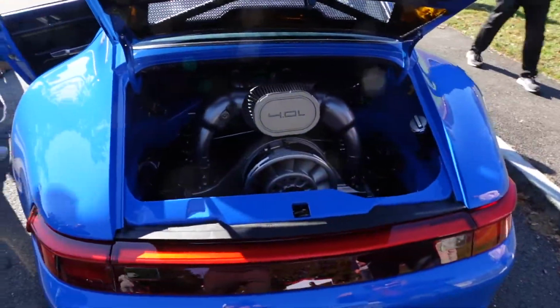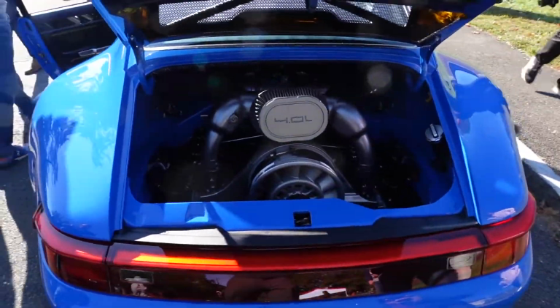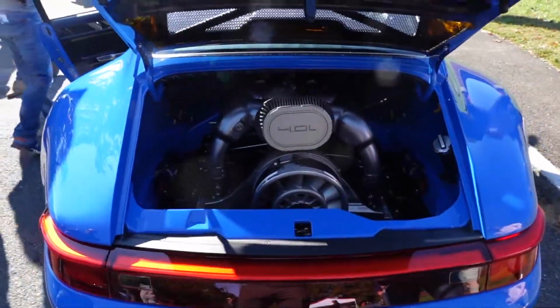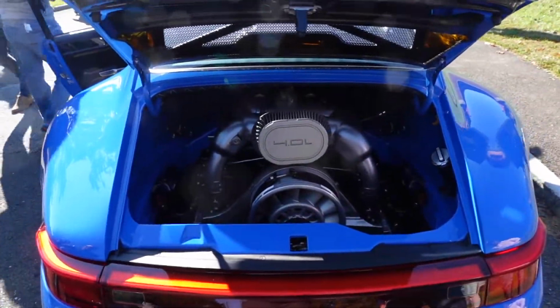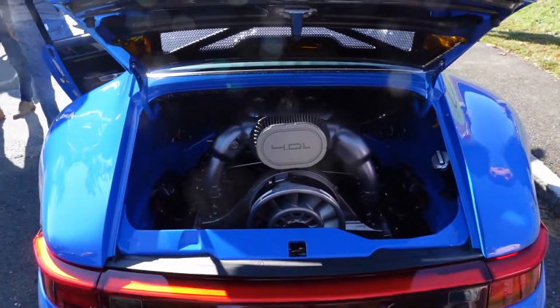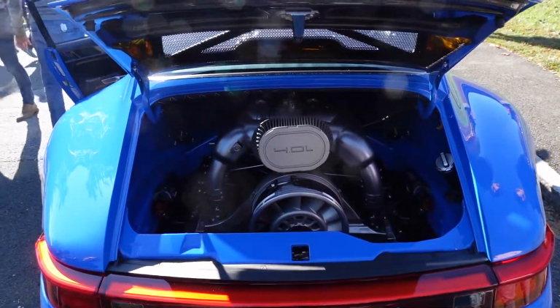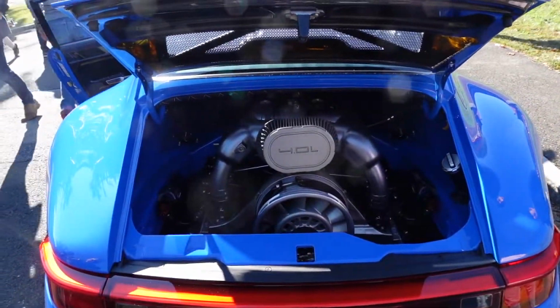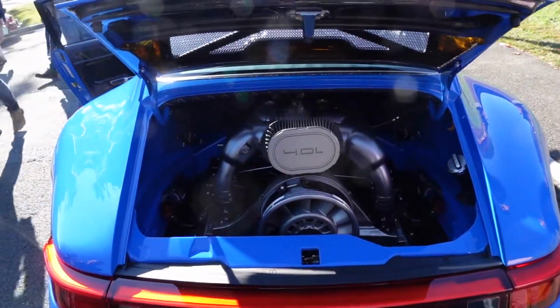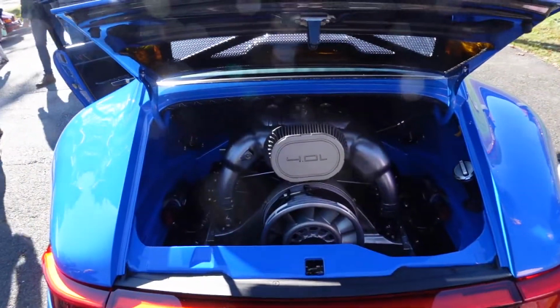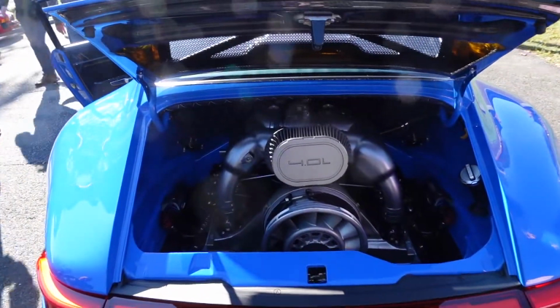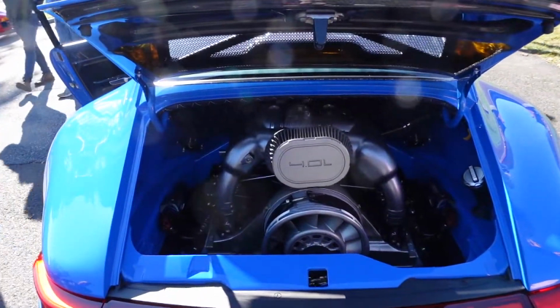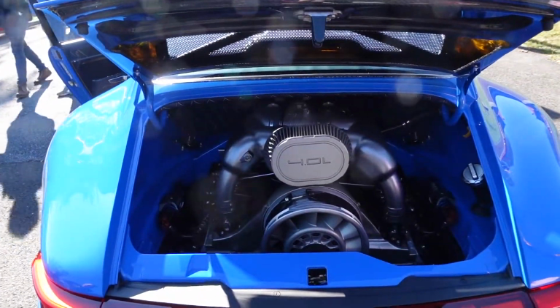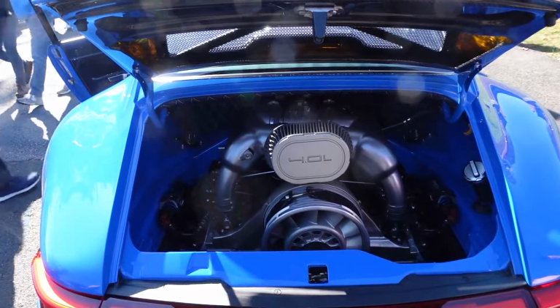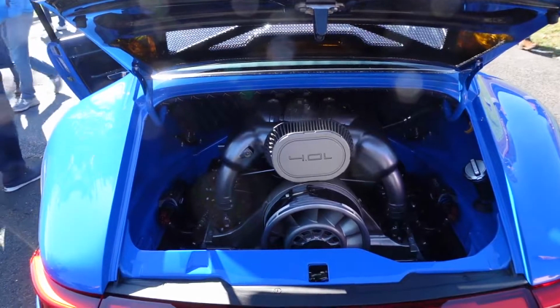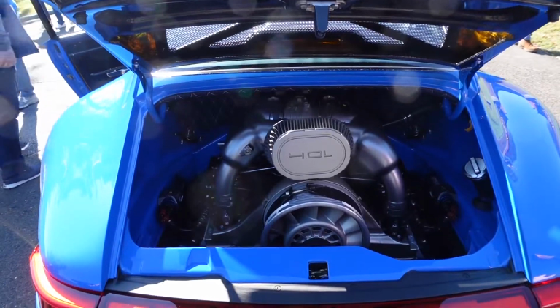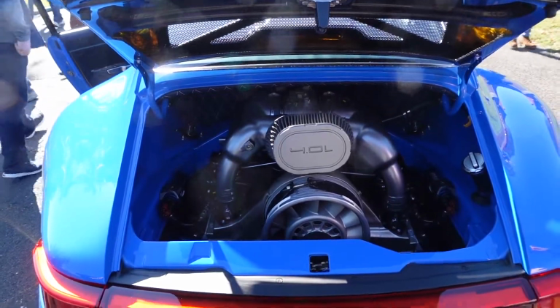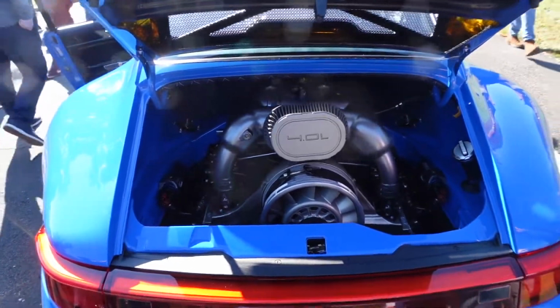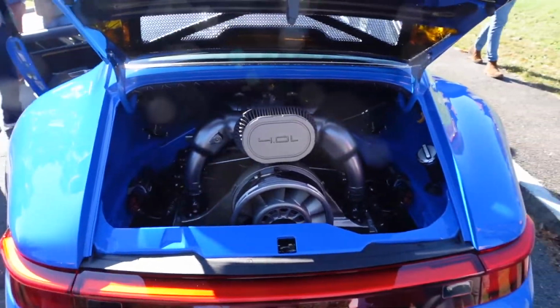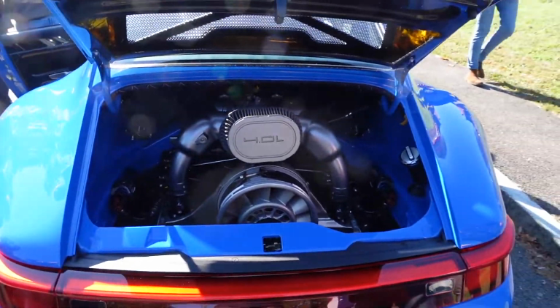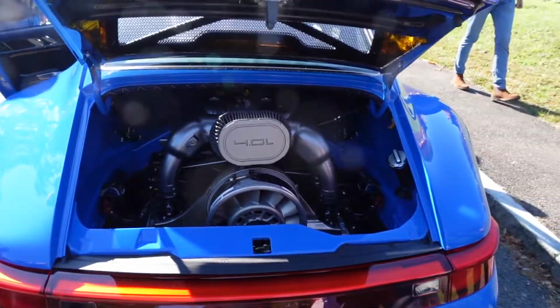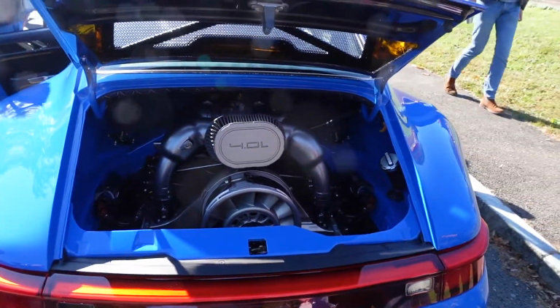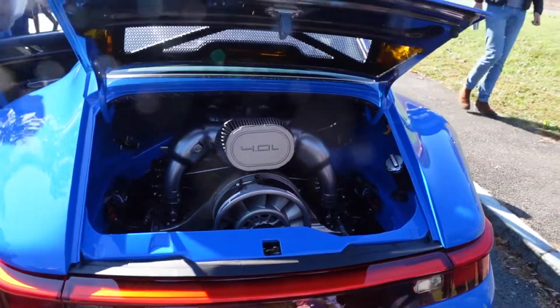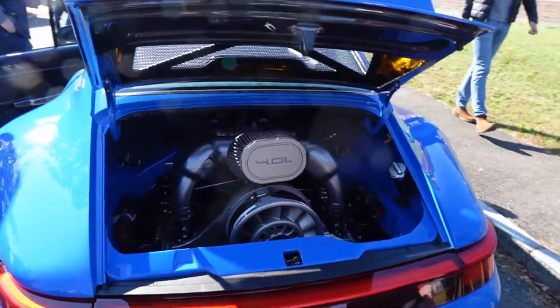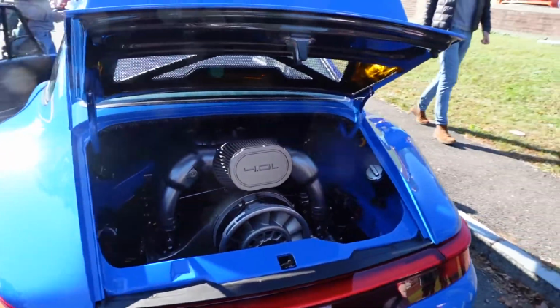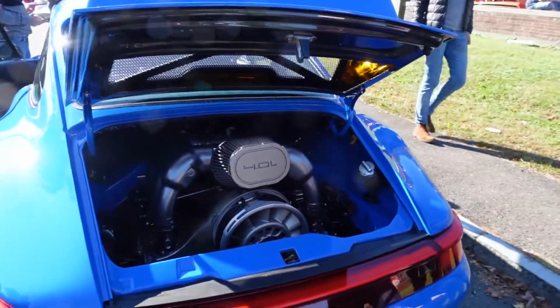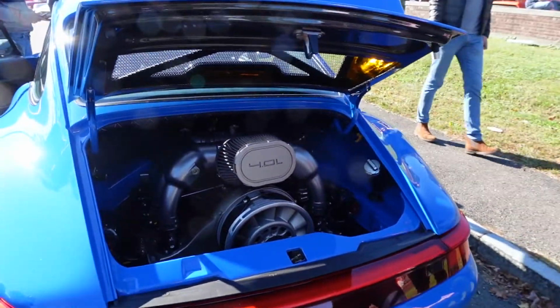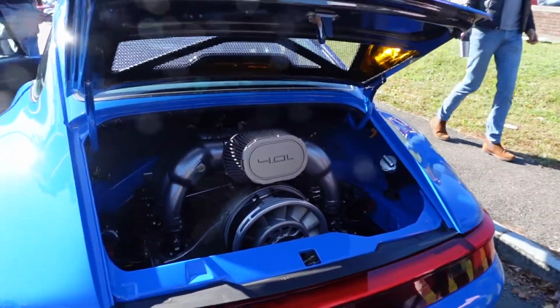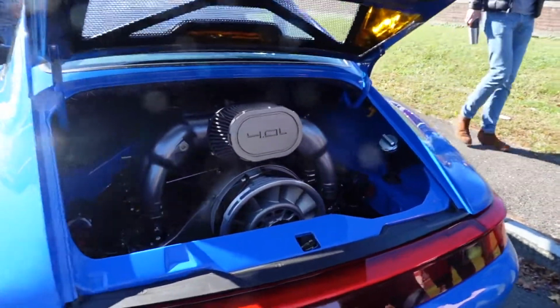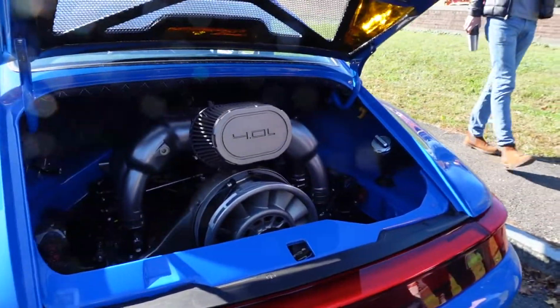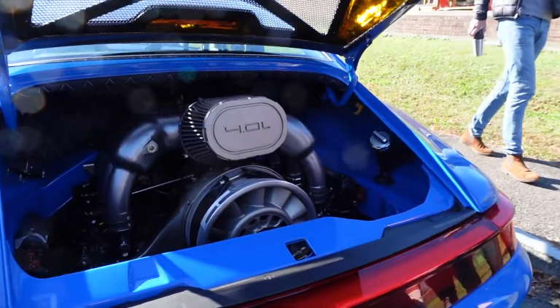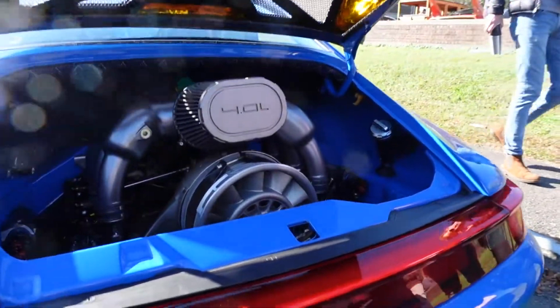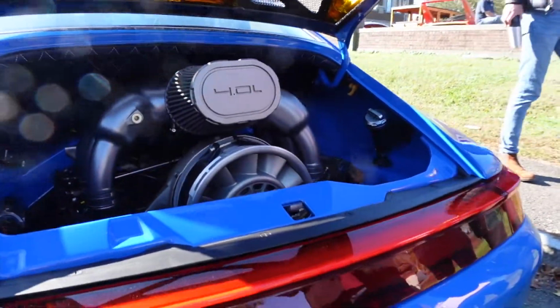There's that four-liter. Look at that — that's beautiful. This is definitely the highlight of caffeine and carburetors for me, I think — this car.